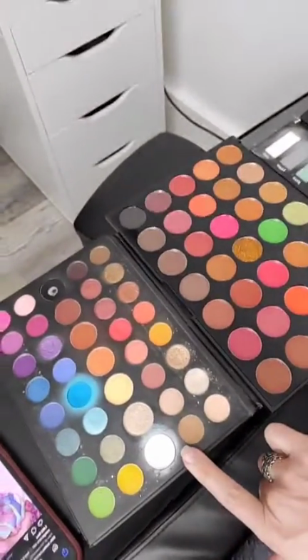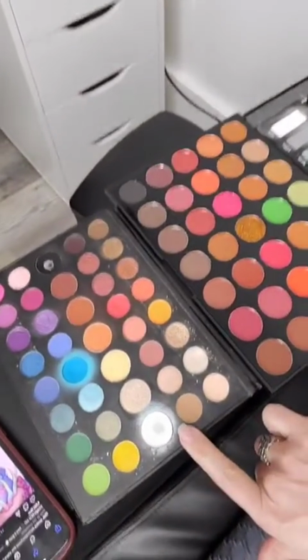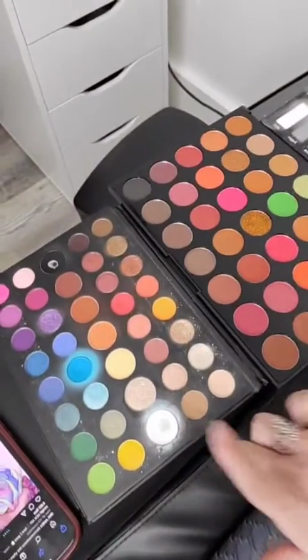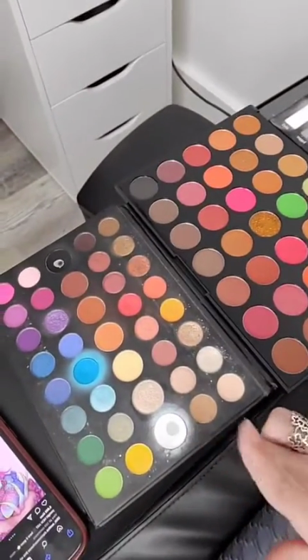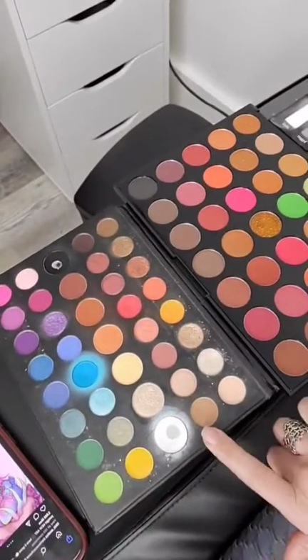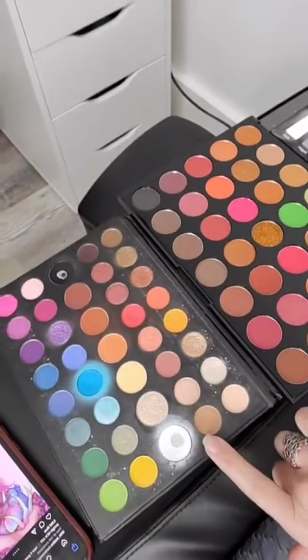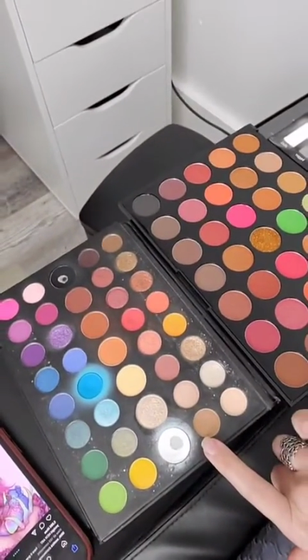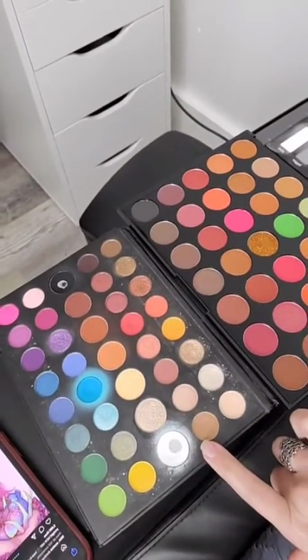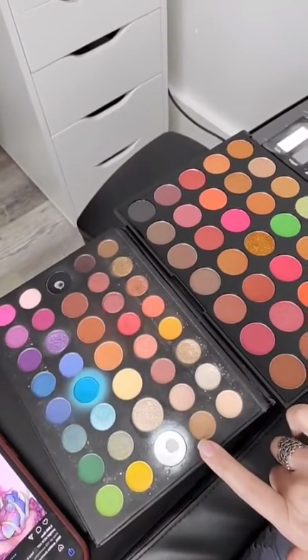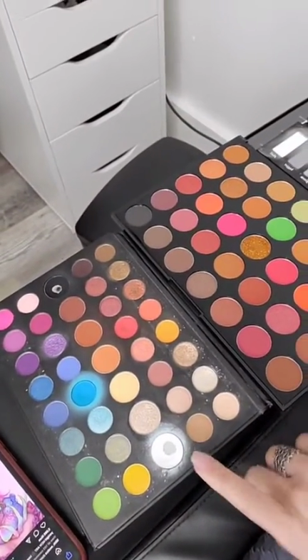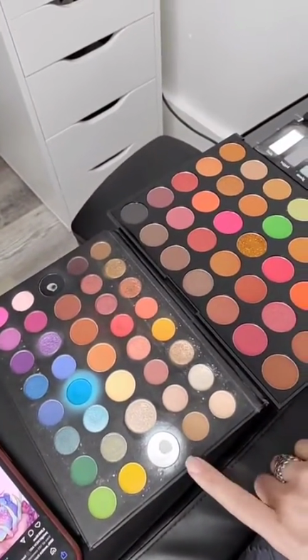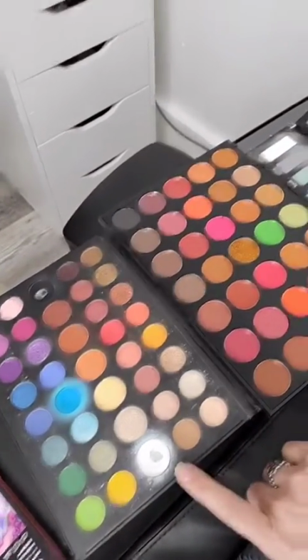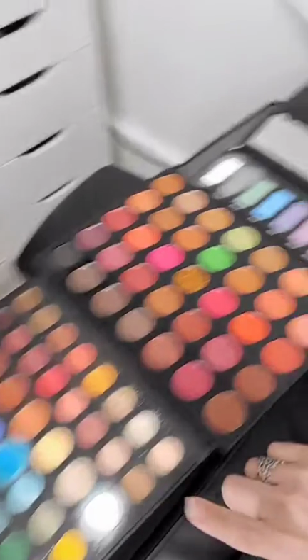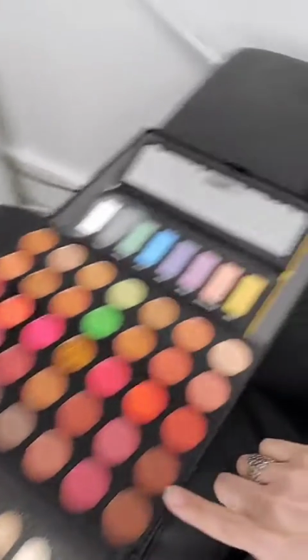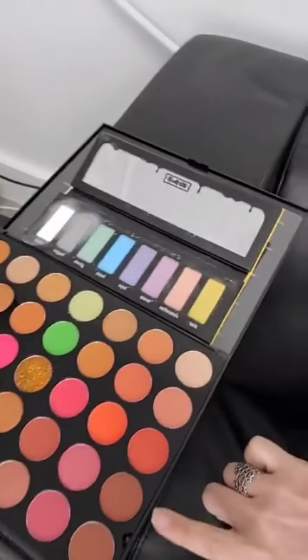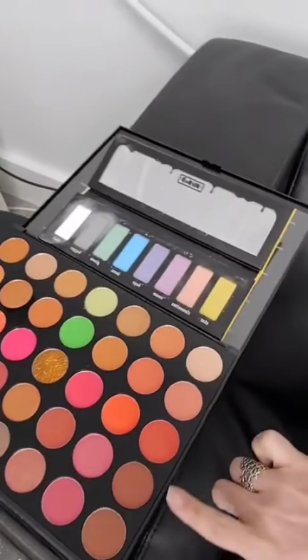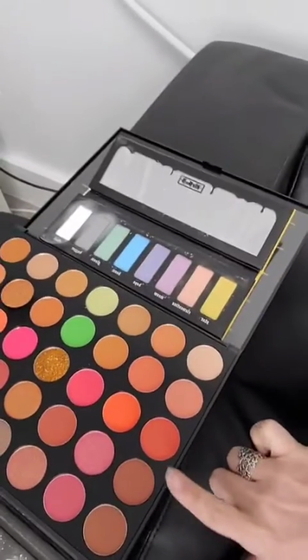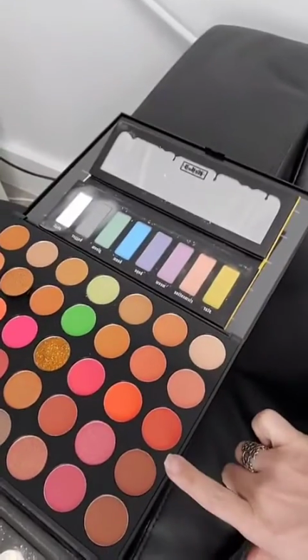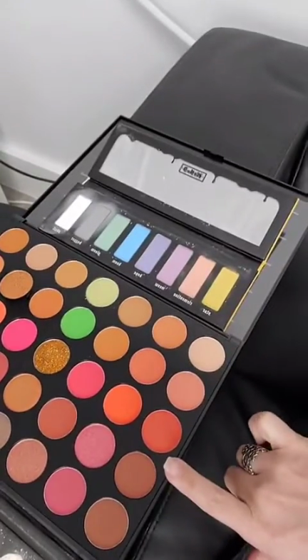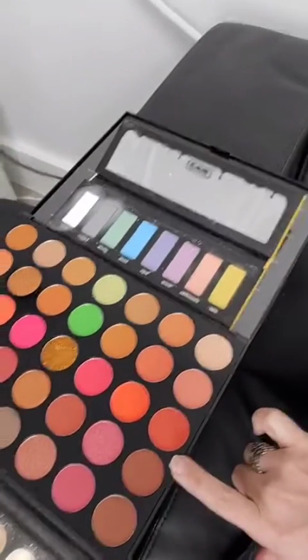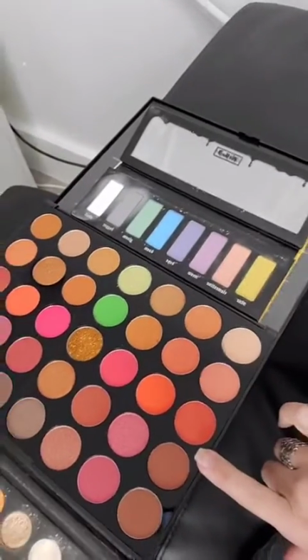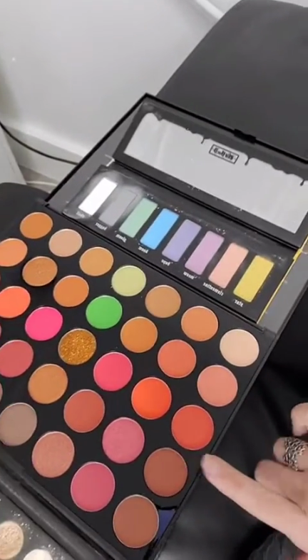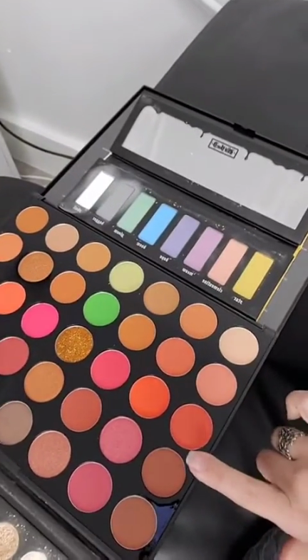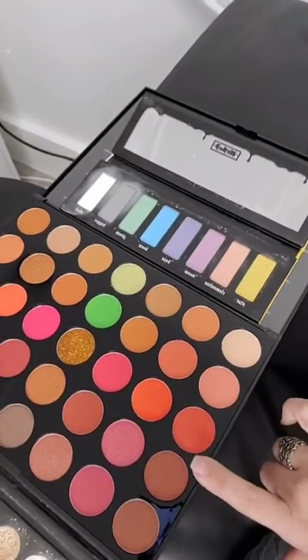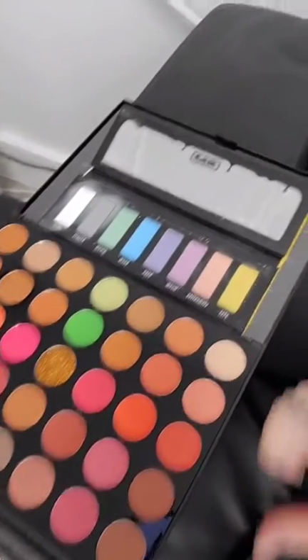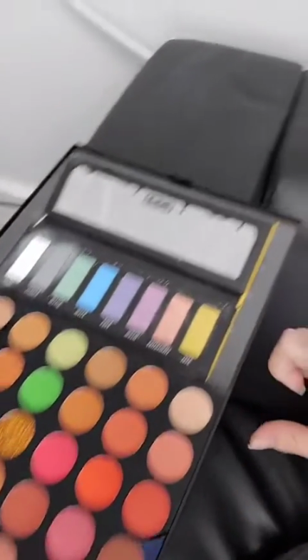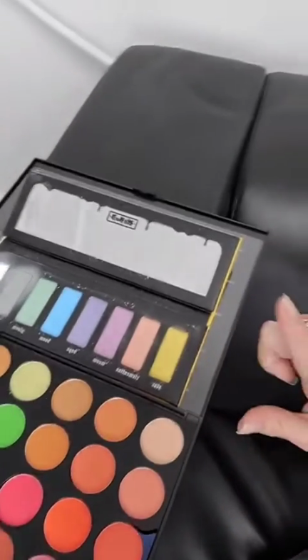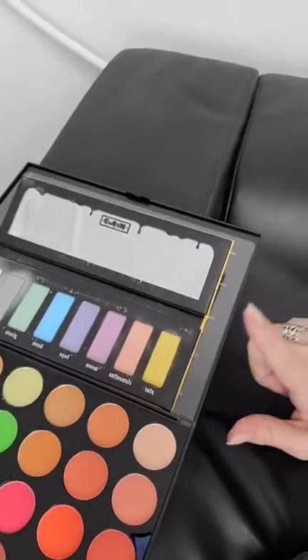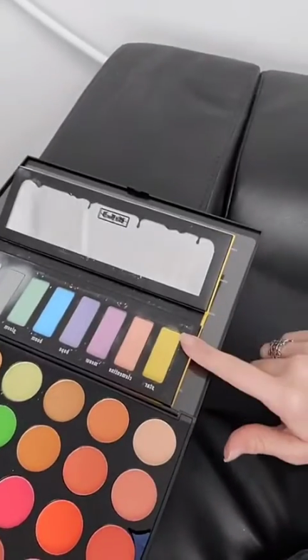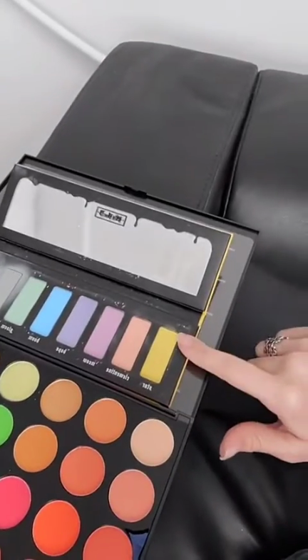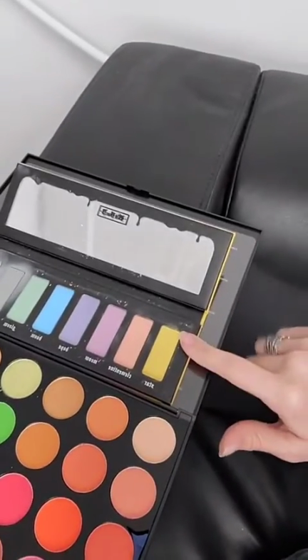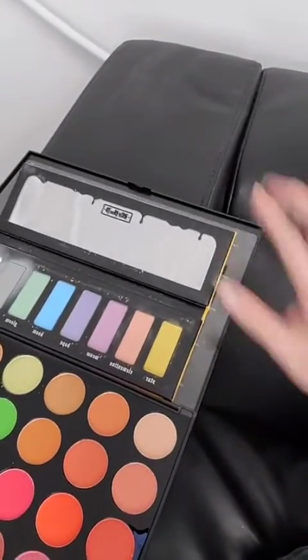For those of you who are wondering, I am using a Morphe and James Charles palette, a 35-O Morphe palette, and a Kat Von D goth palette.